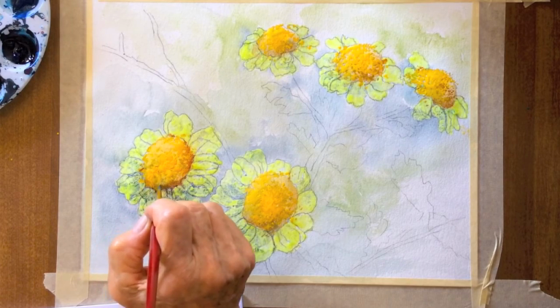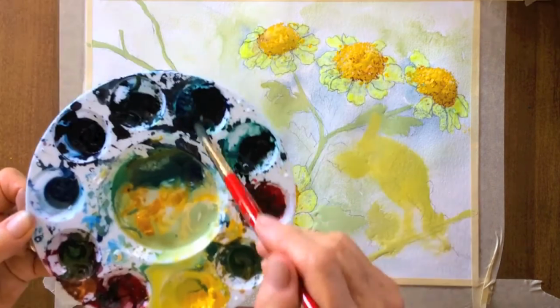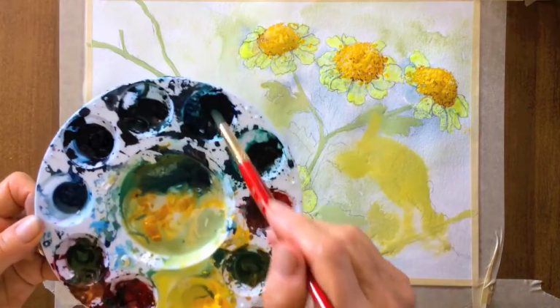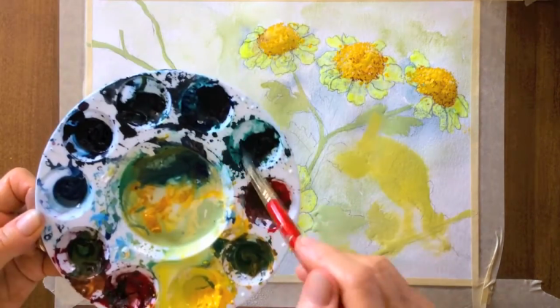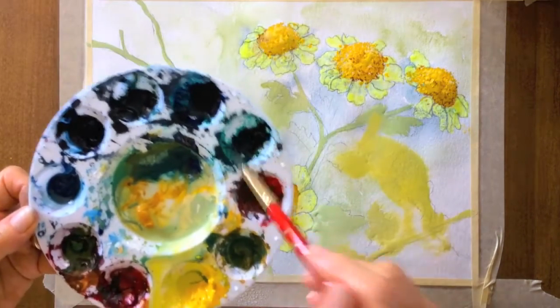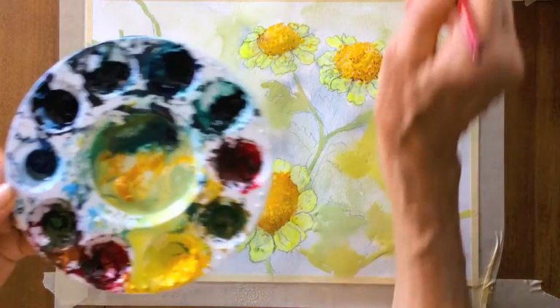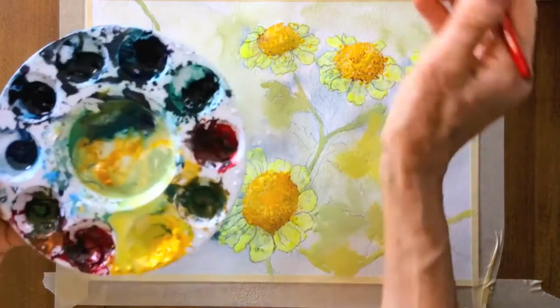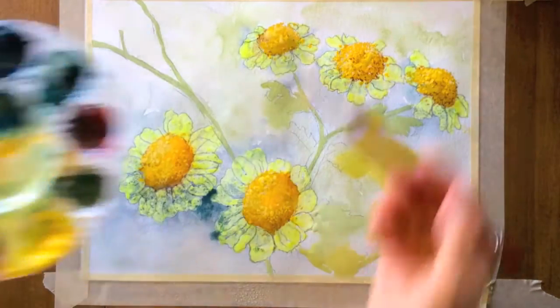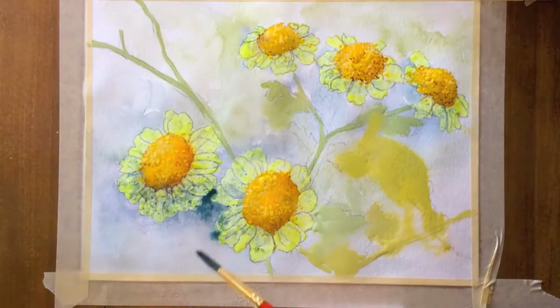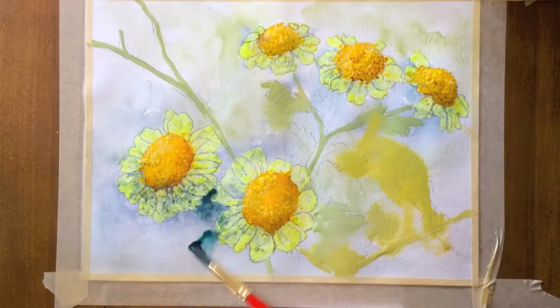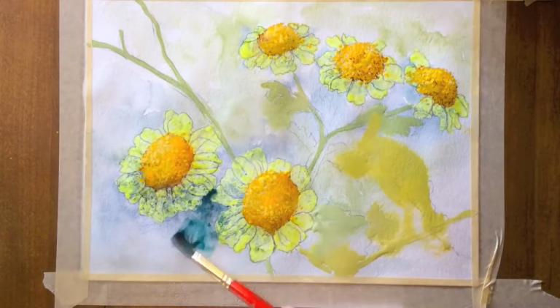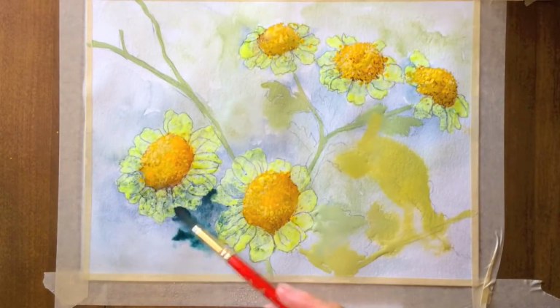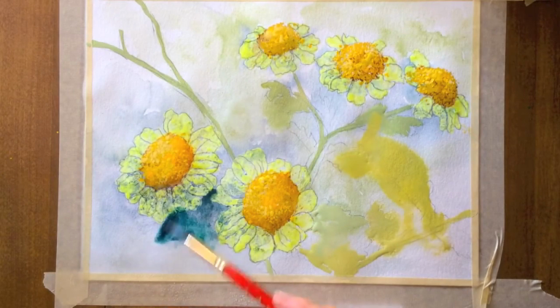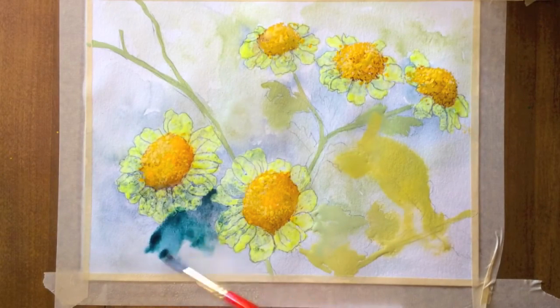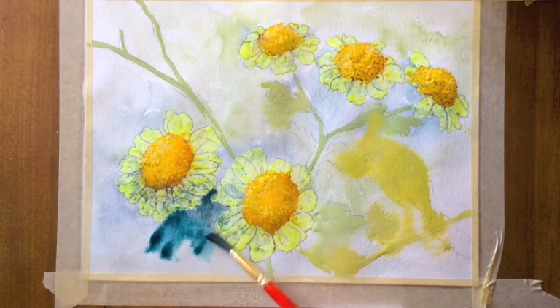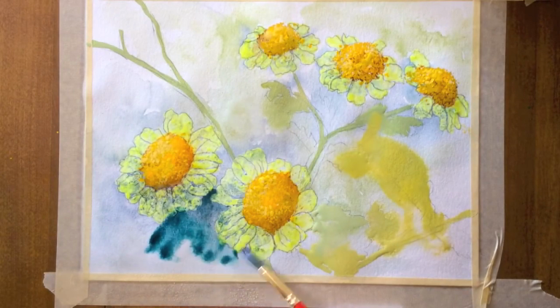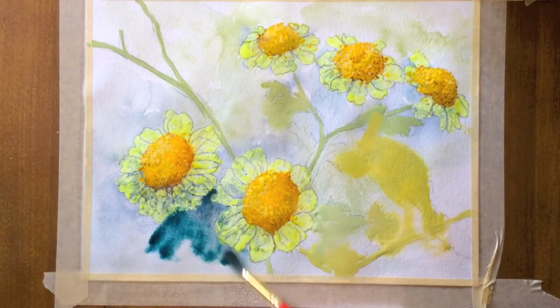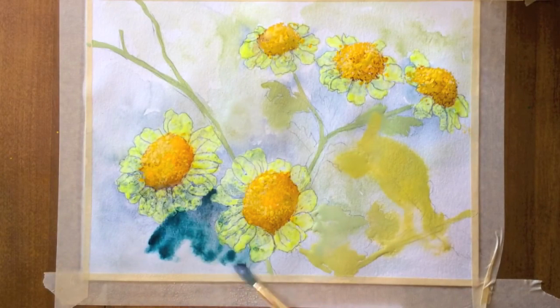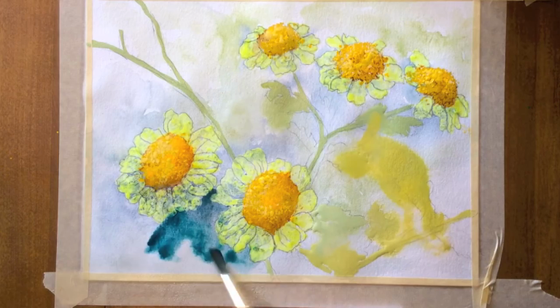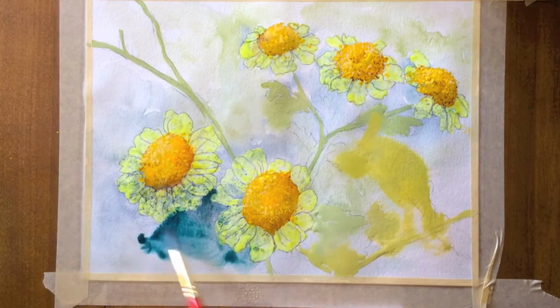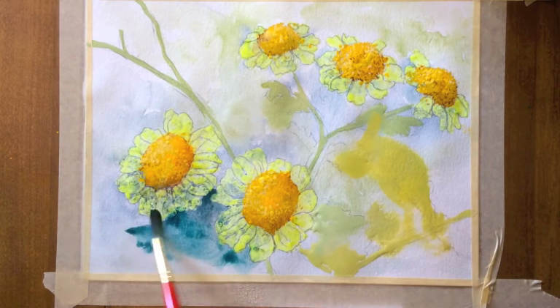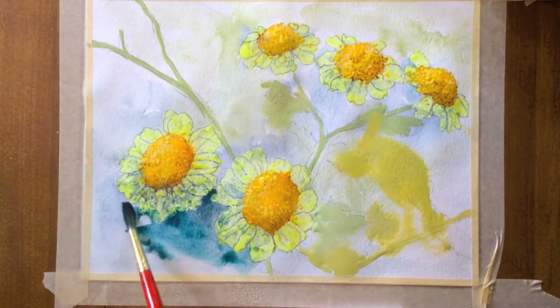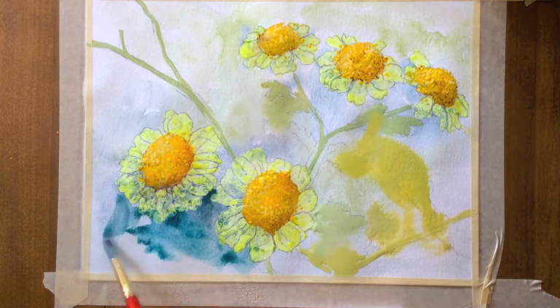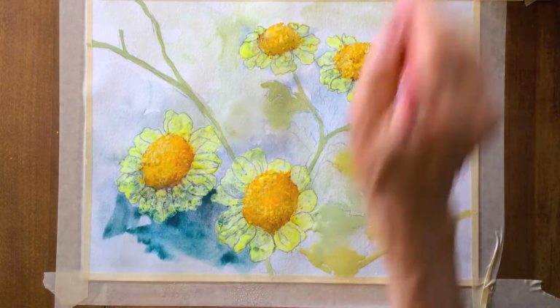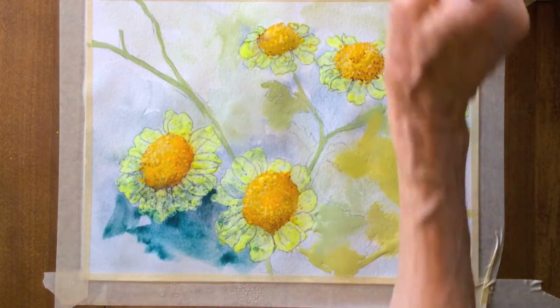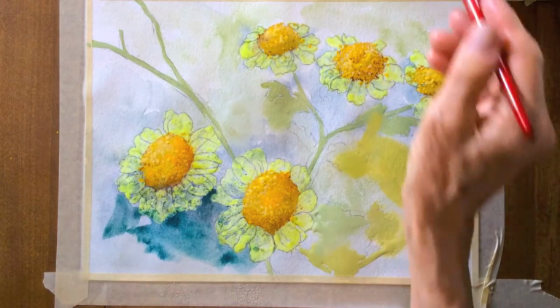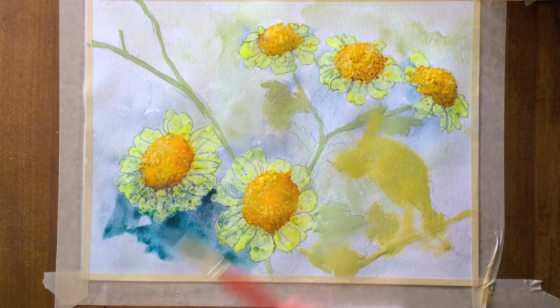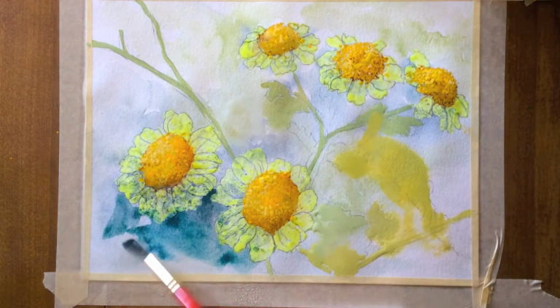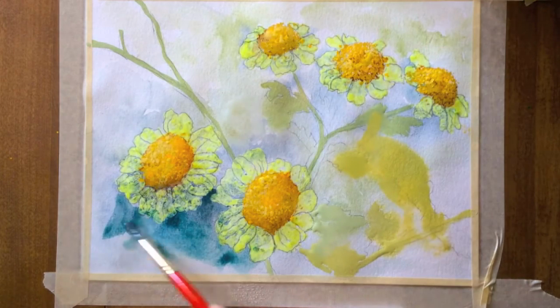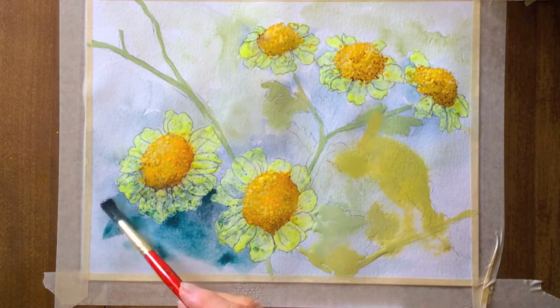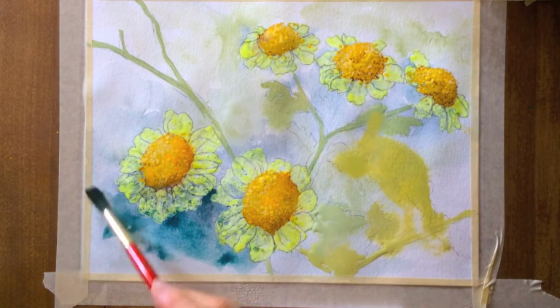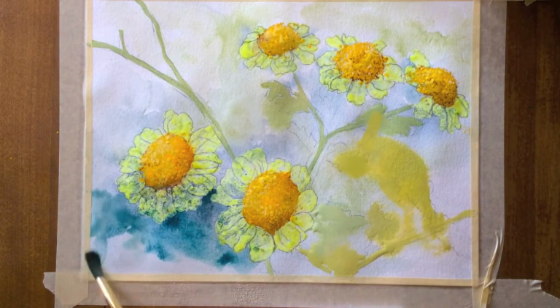More paints gray, phthalo green, and blue might enhance the daisies.